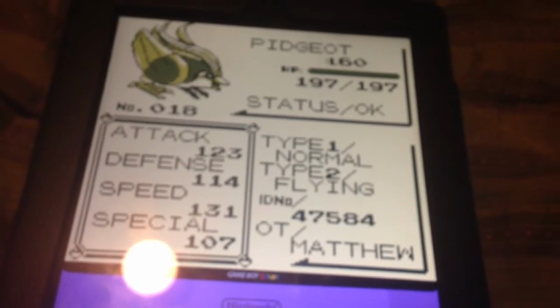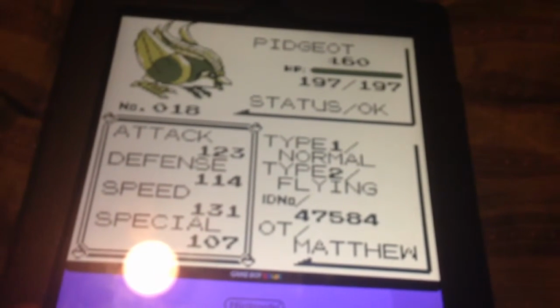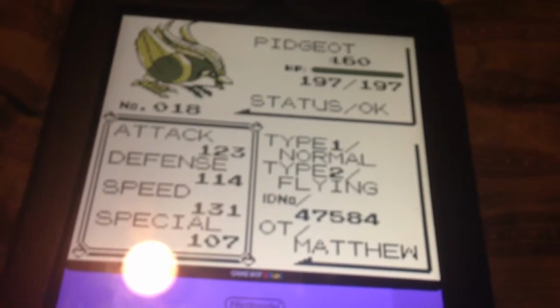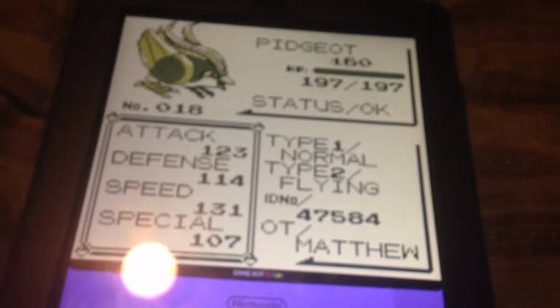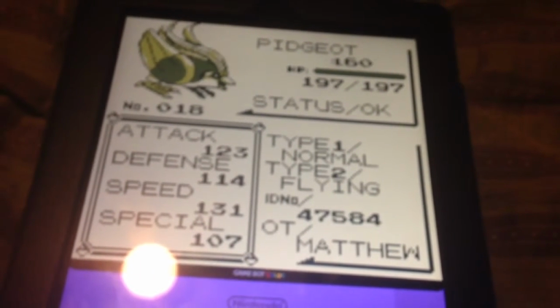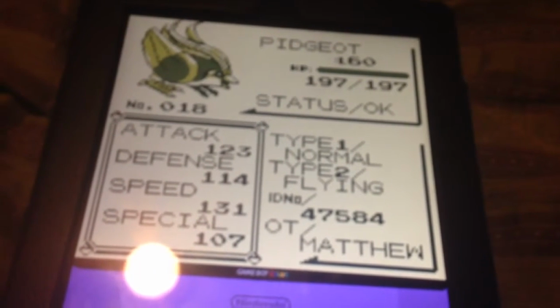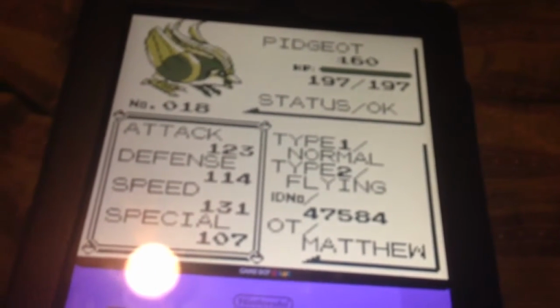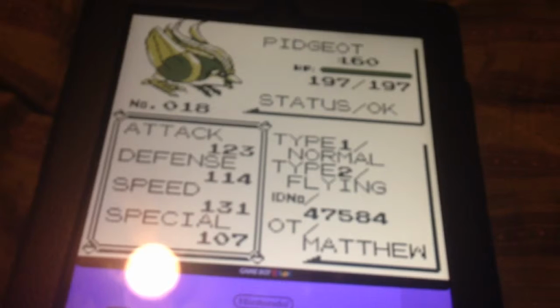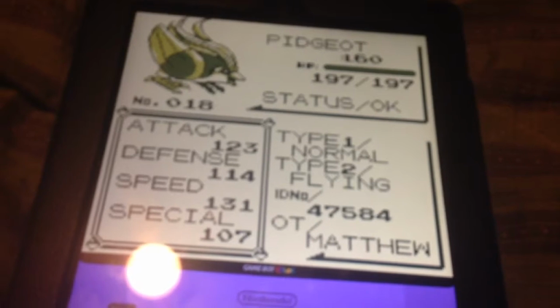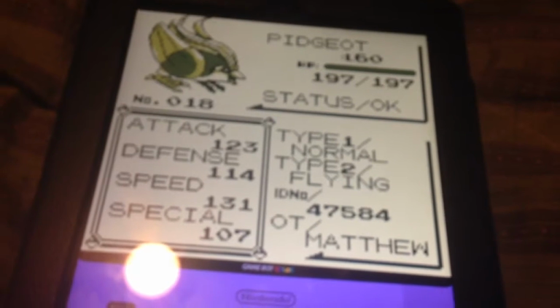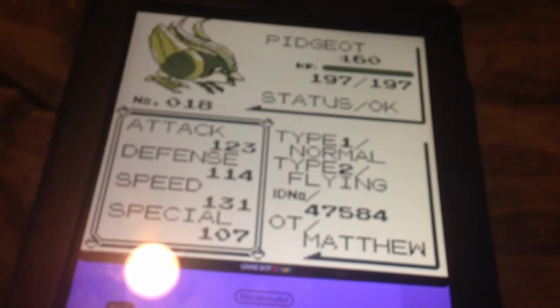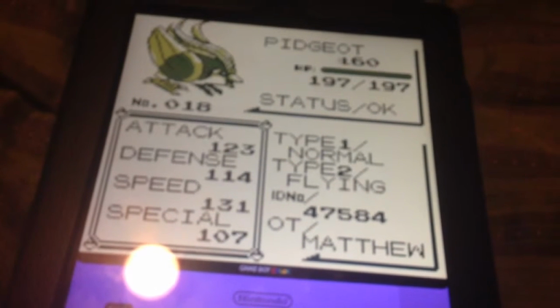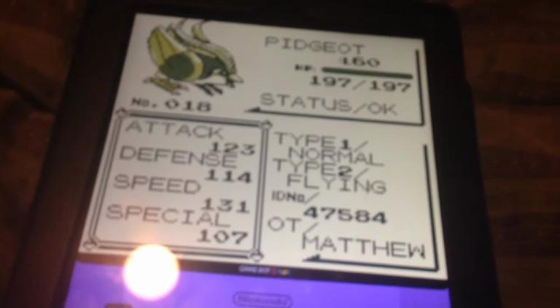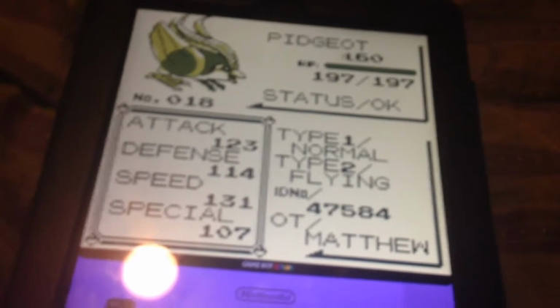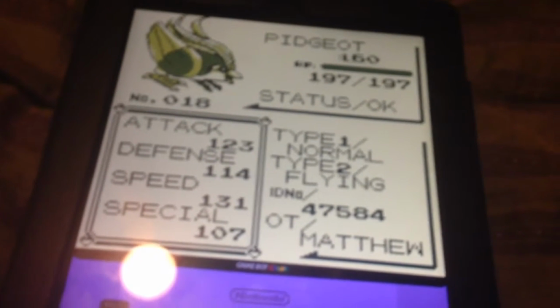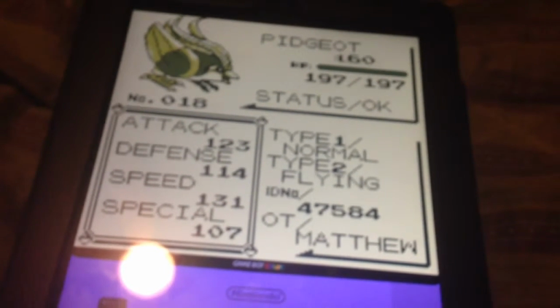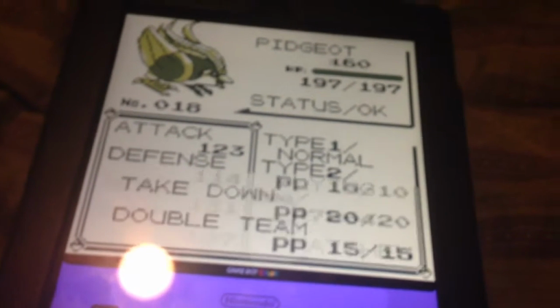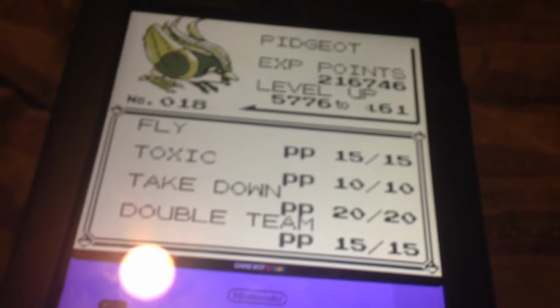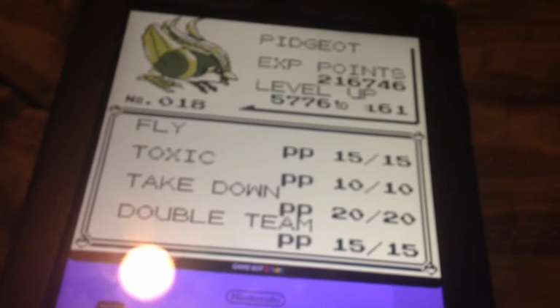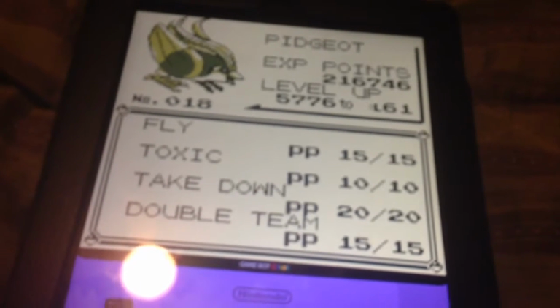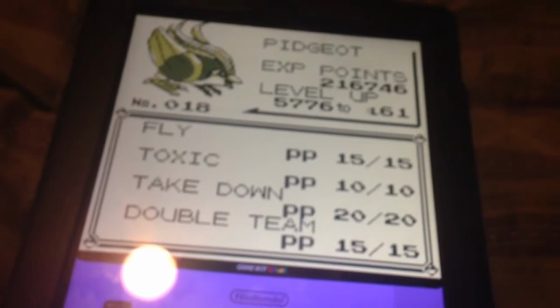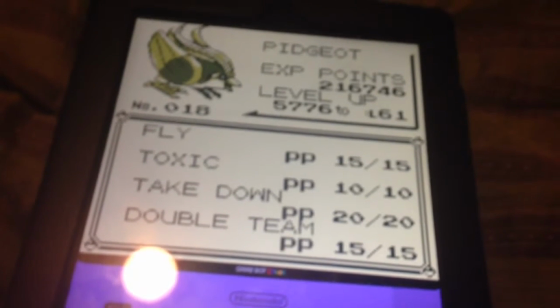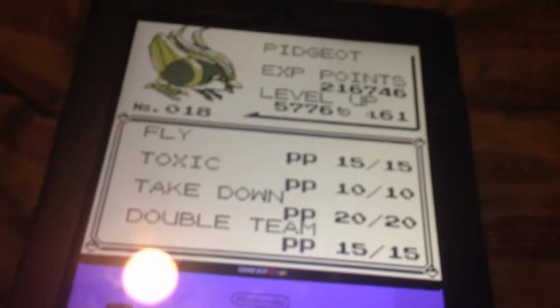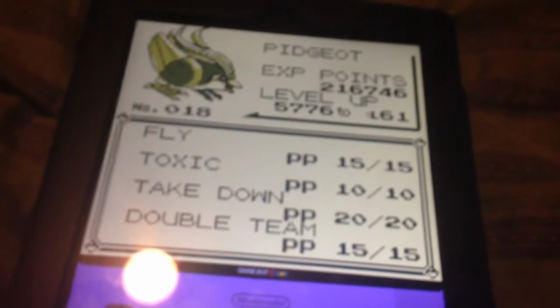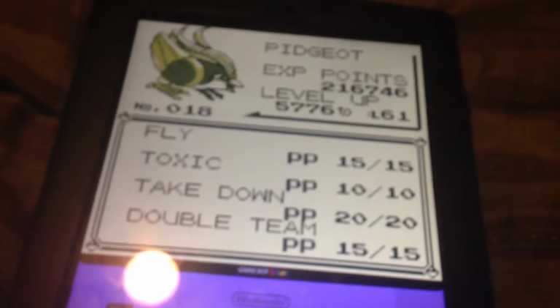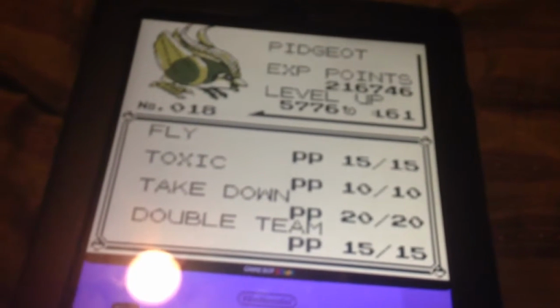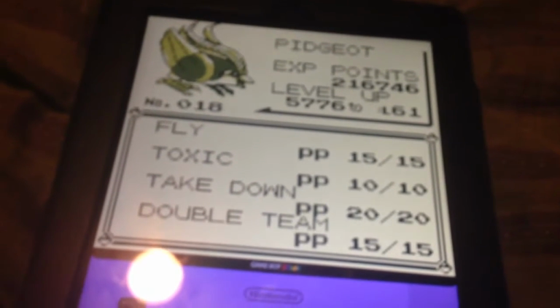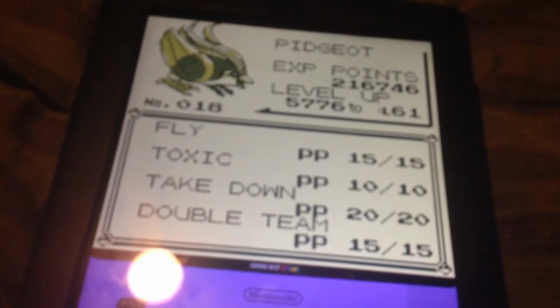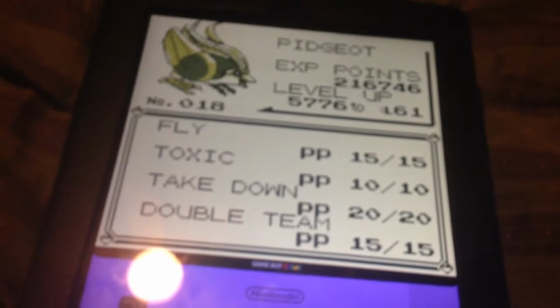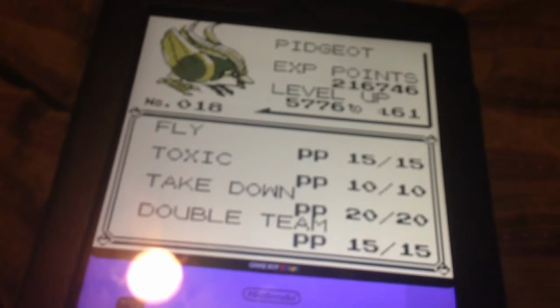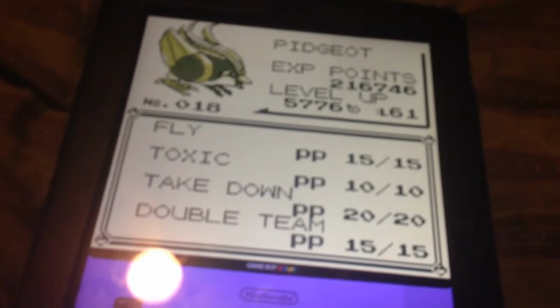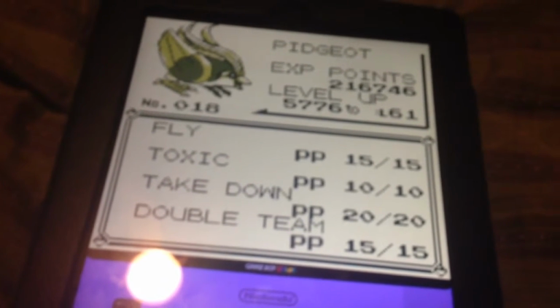Pidgeot, level 60. Normal and Flying type. With Fly, Toxic, Takedown, and Double Team.